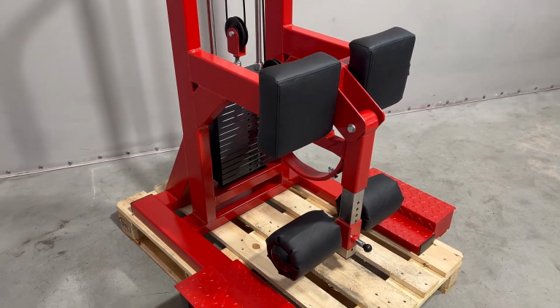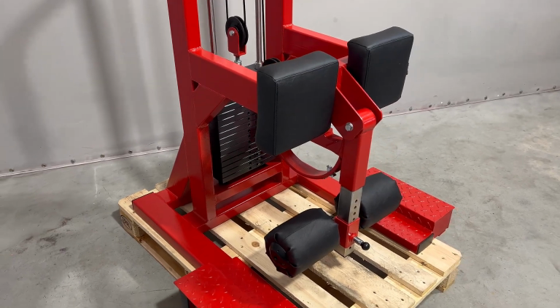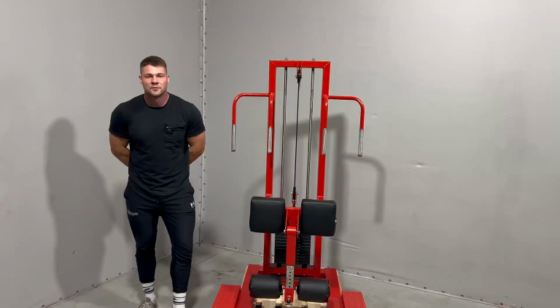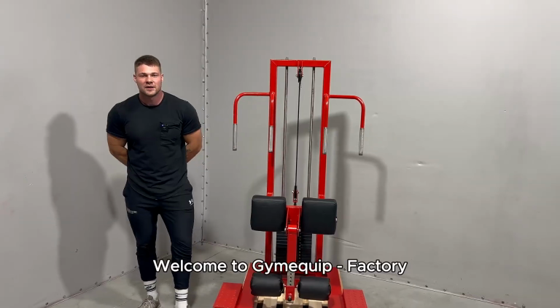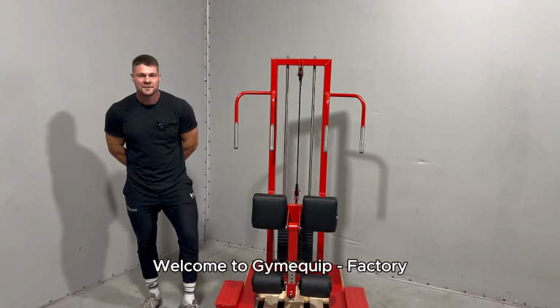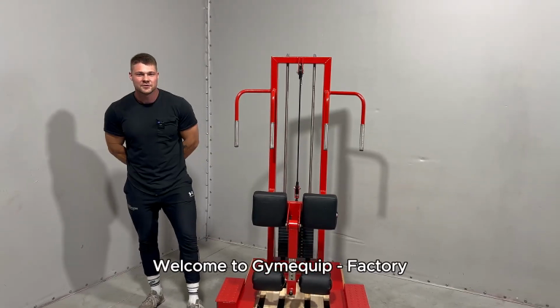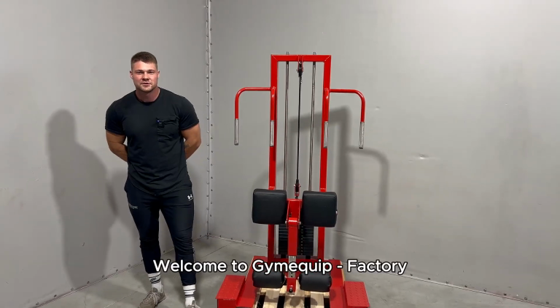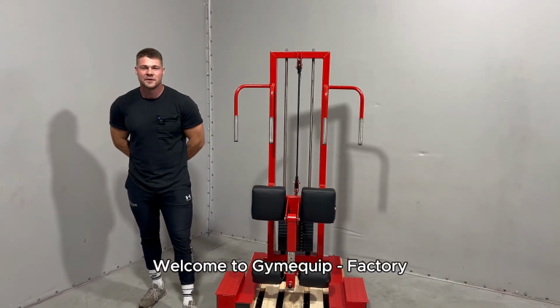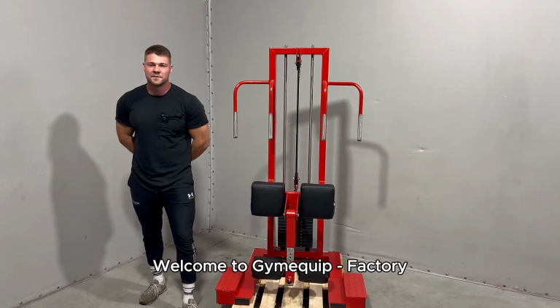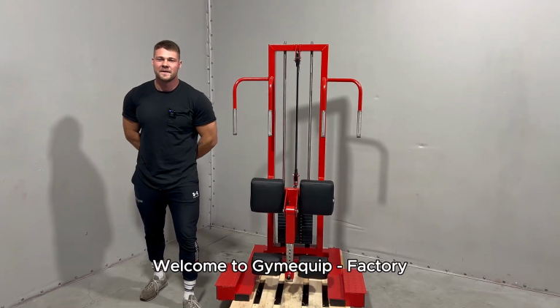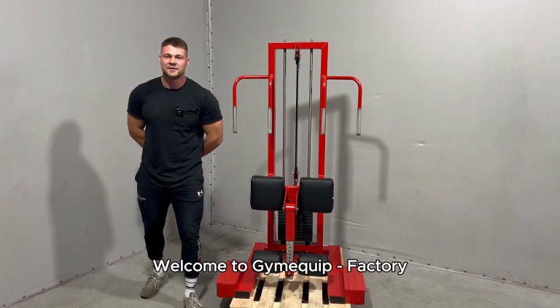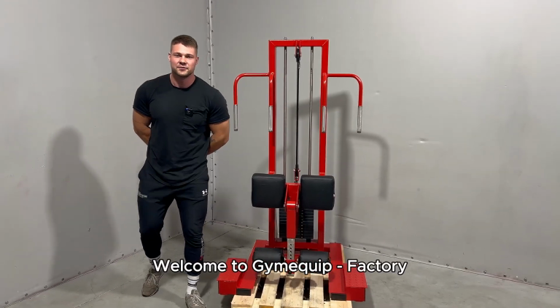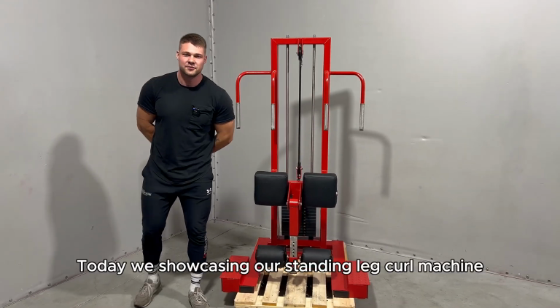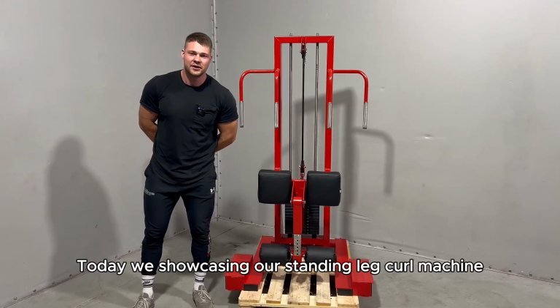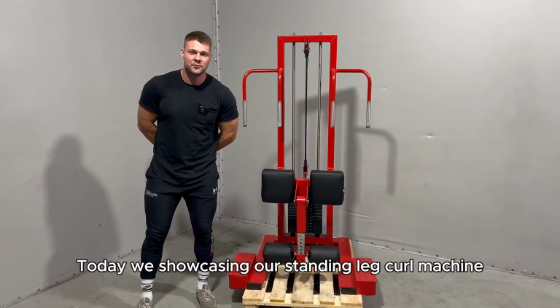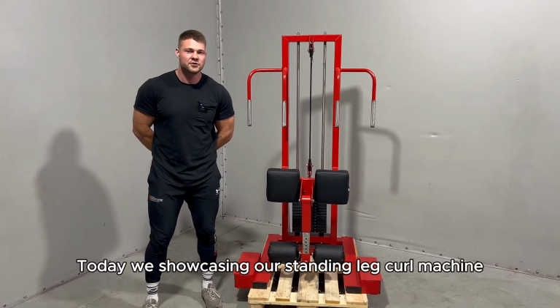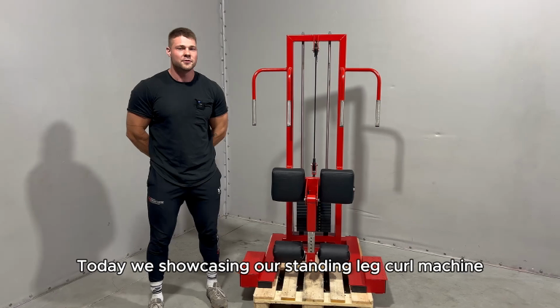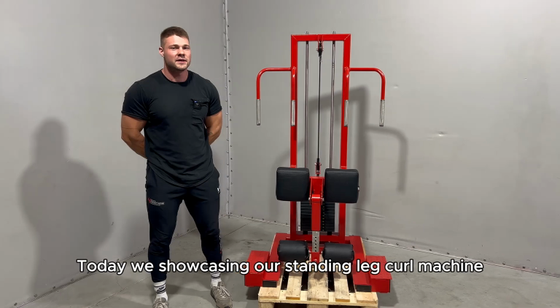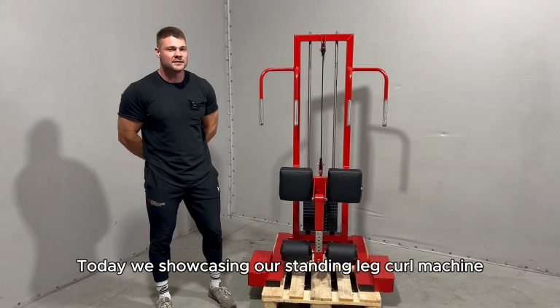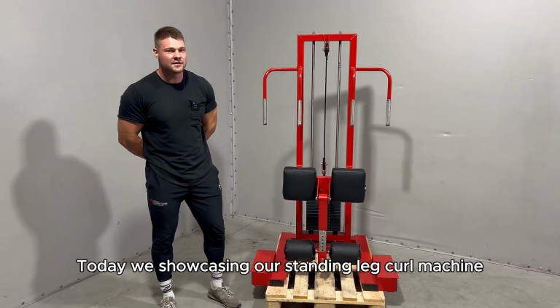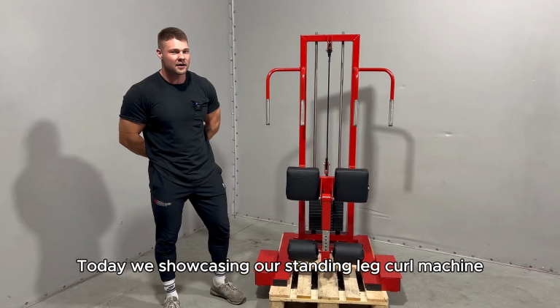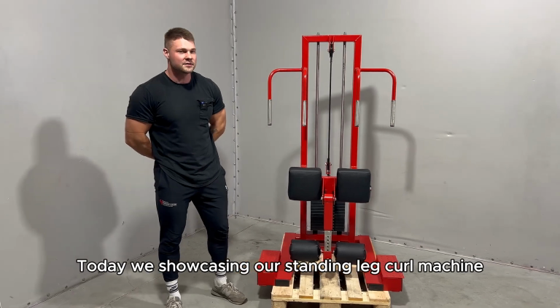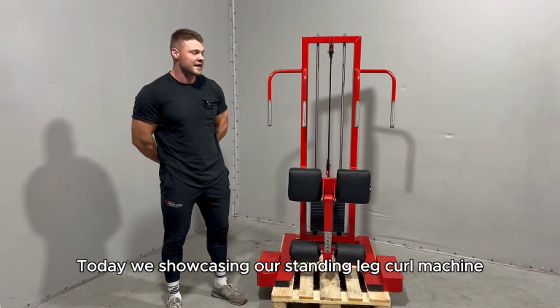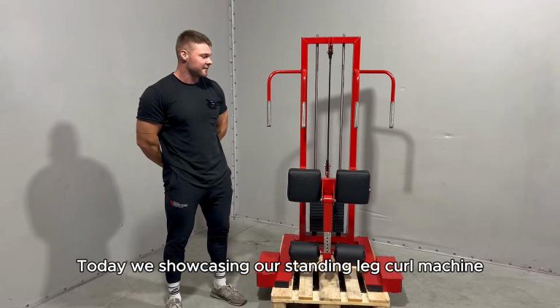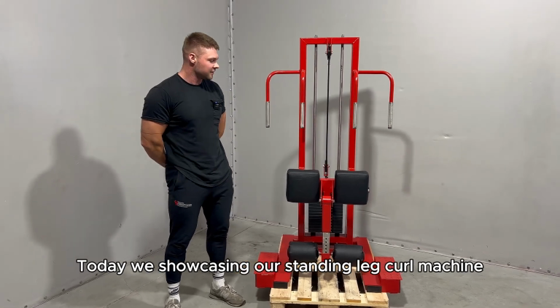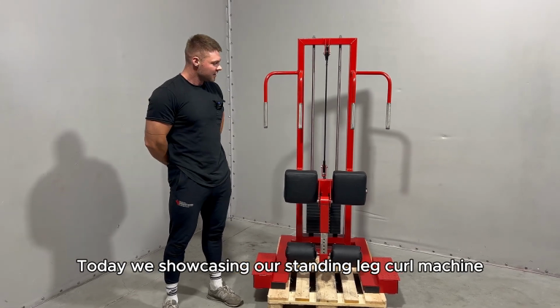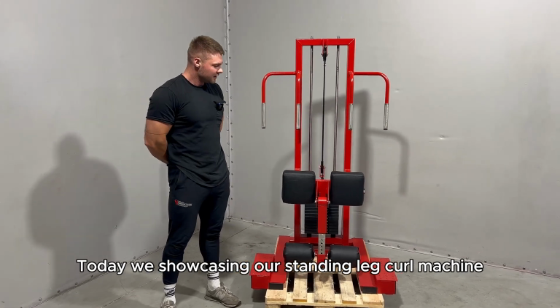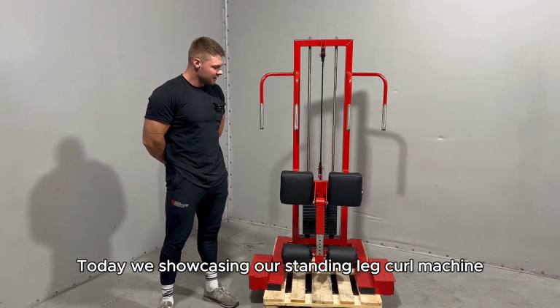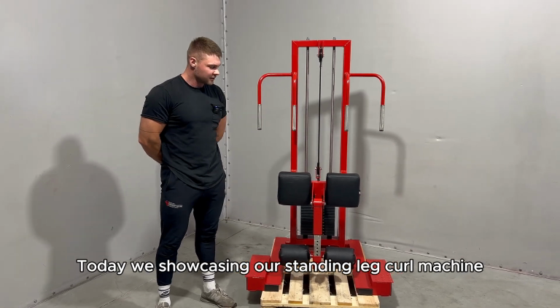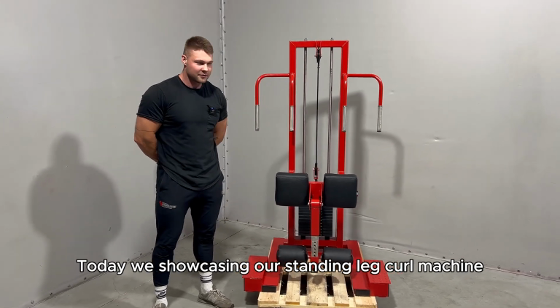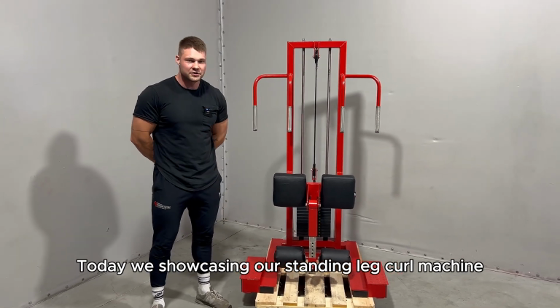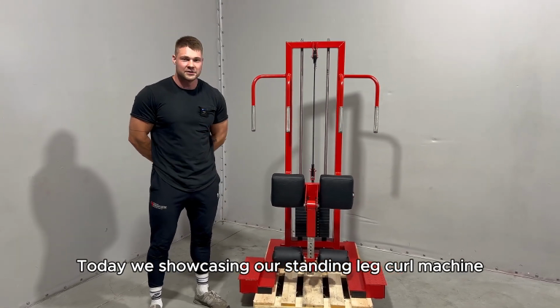Welcome to Gym Active Factory. Today we're showcasing our standing leg curl machine.